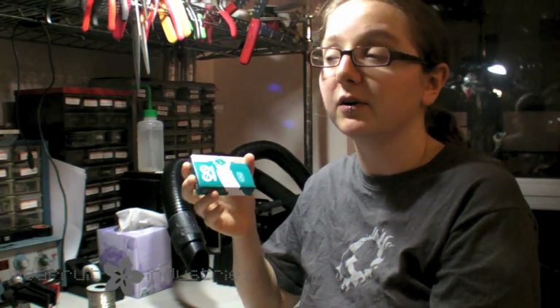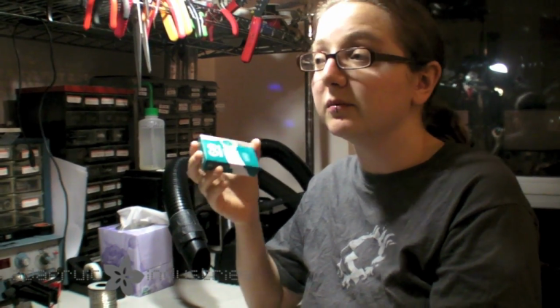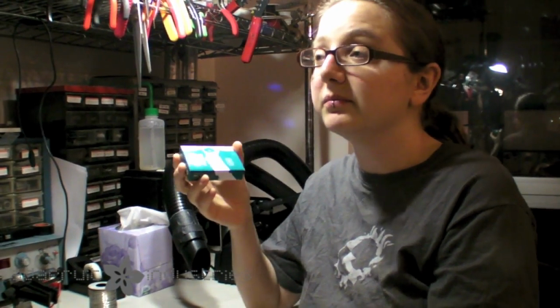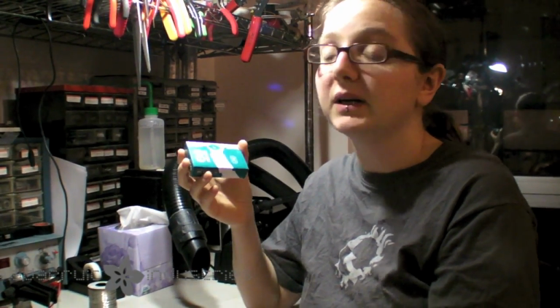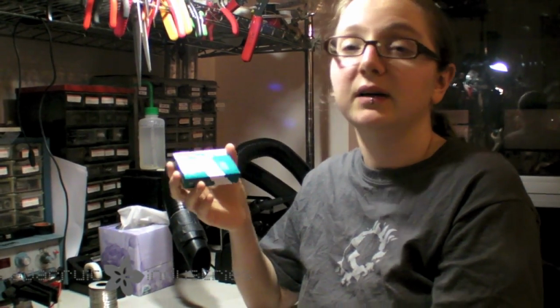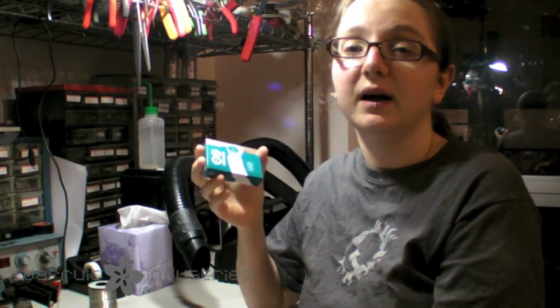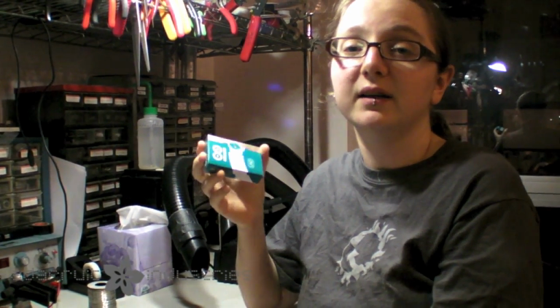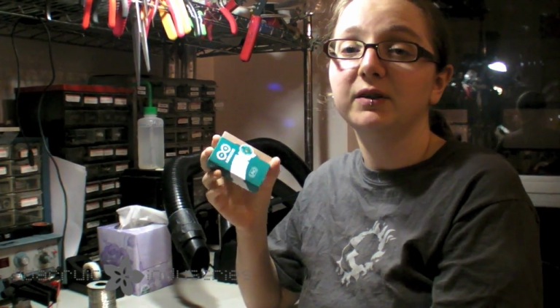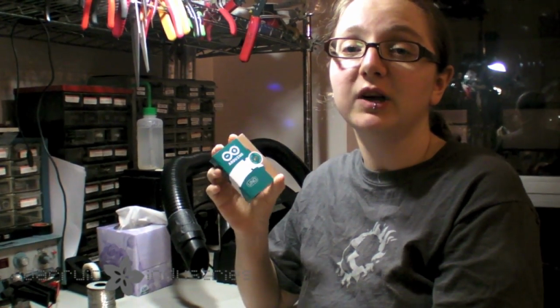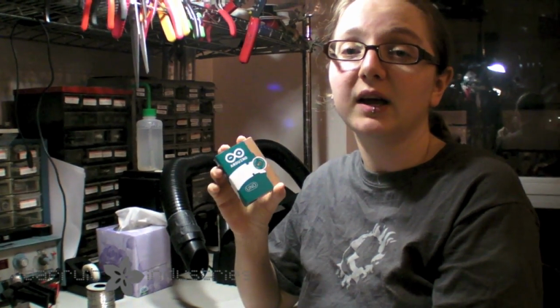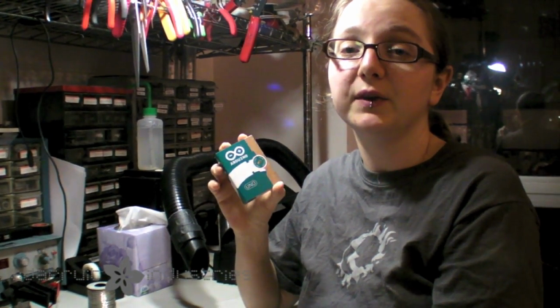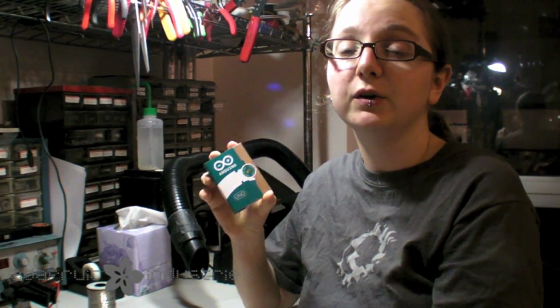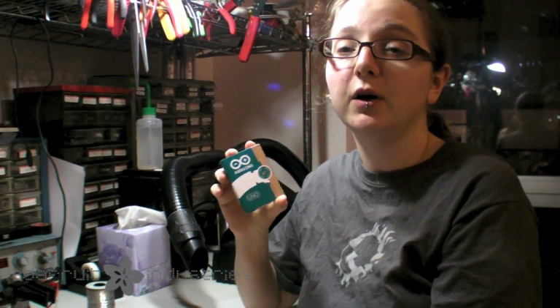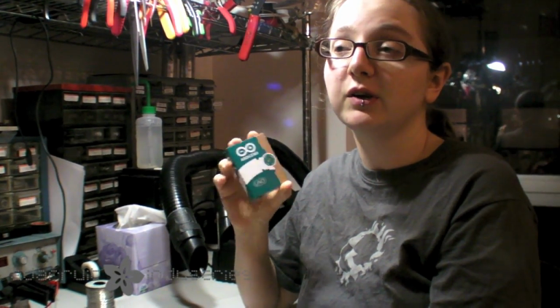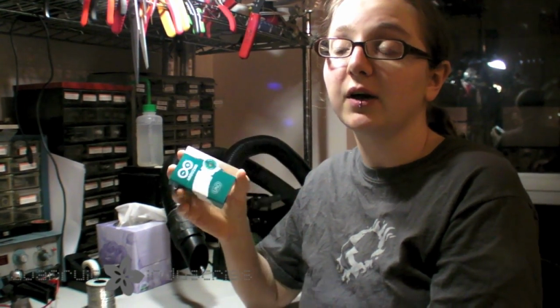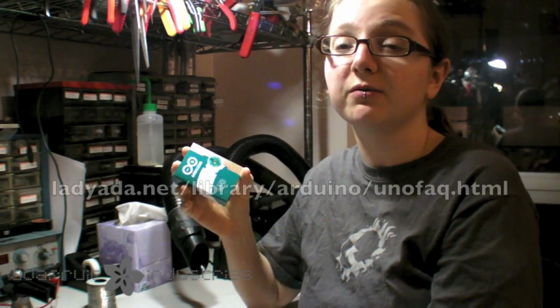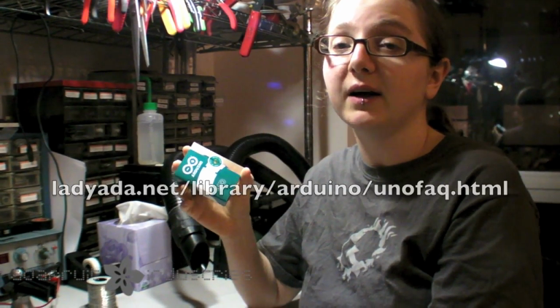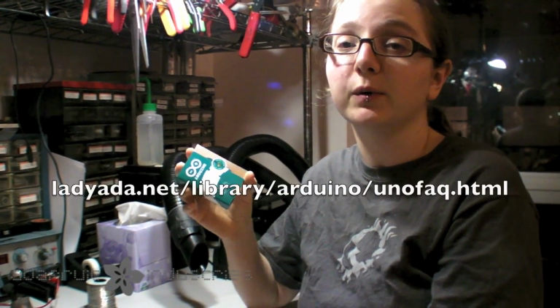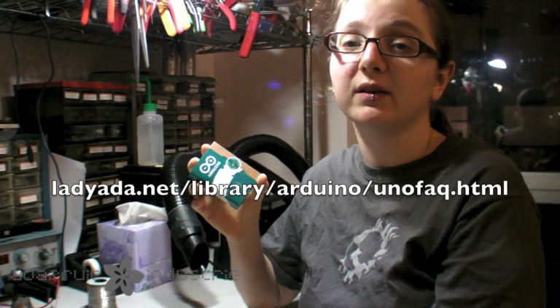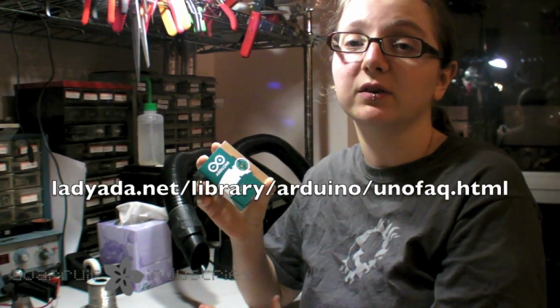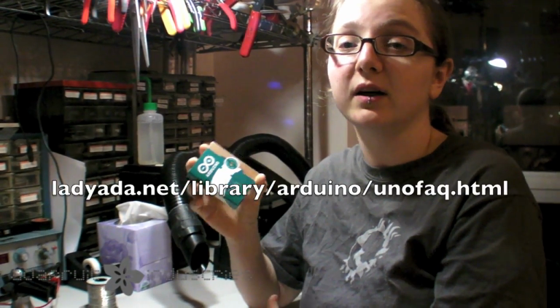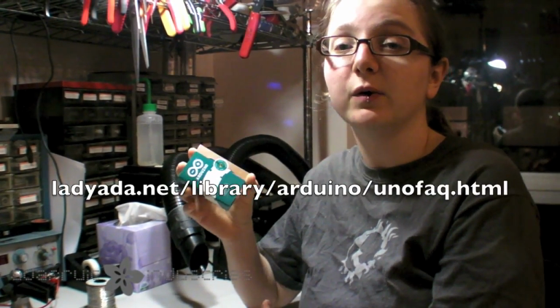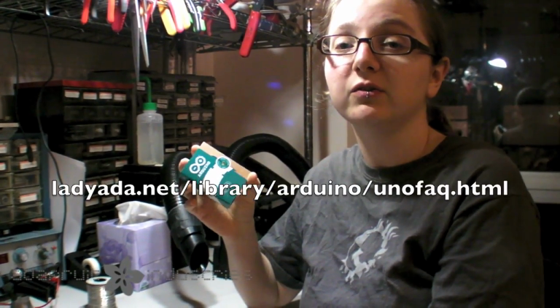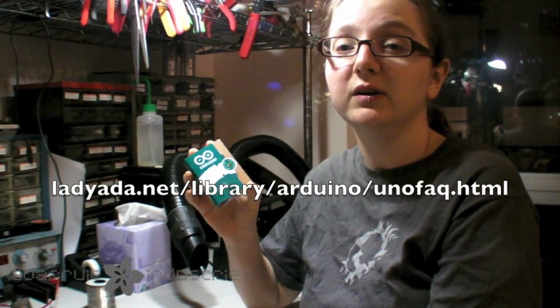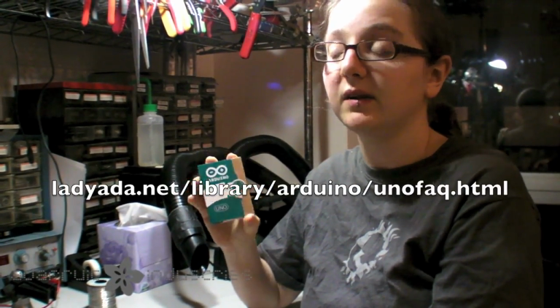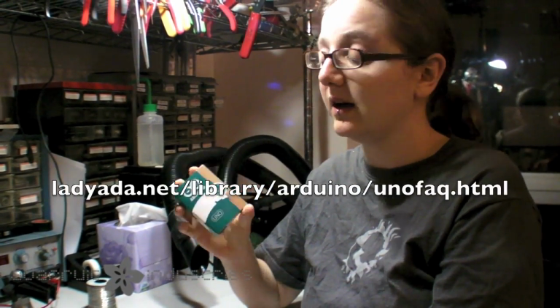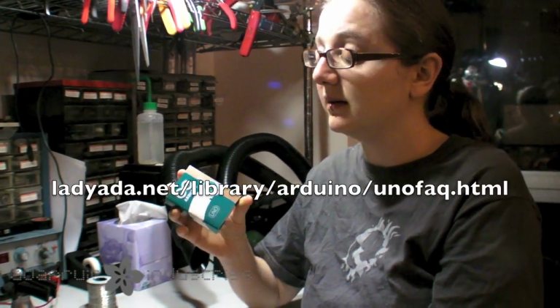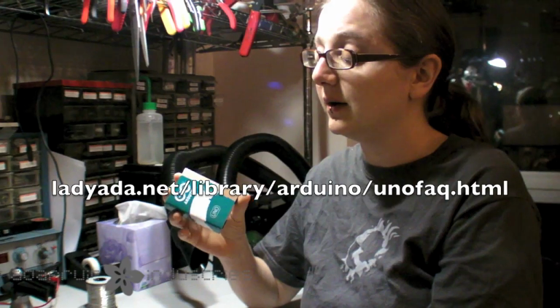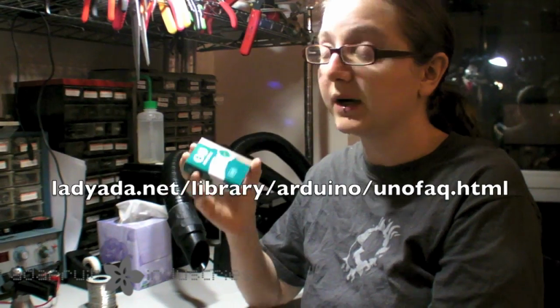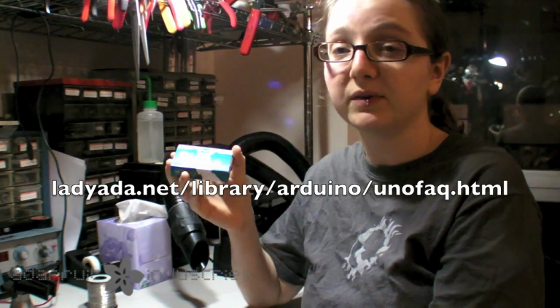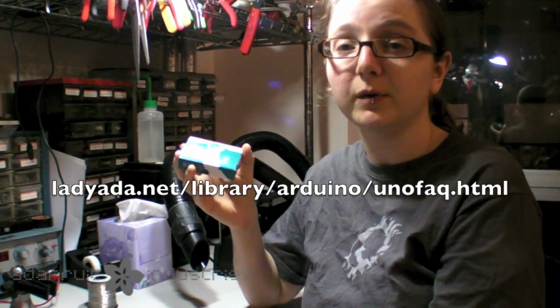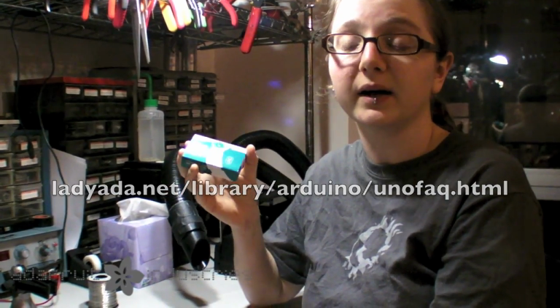So definitely check out the Uno, check out our FAQ where we answer a lot of questions, and pick up a starter pack.